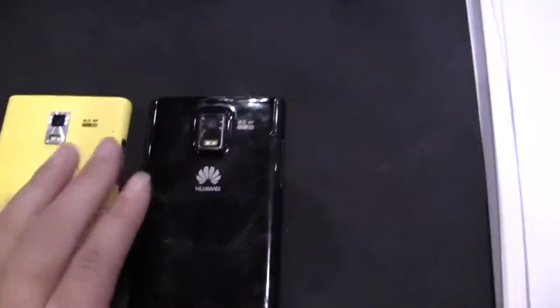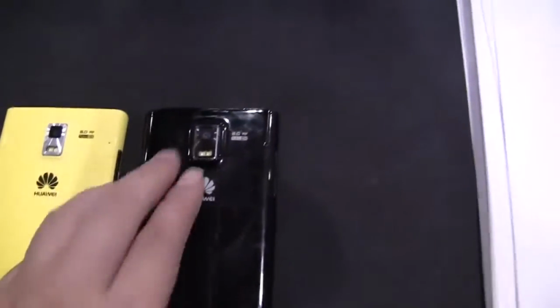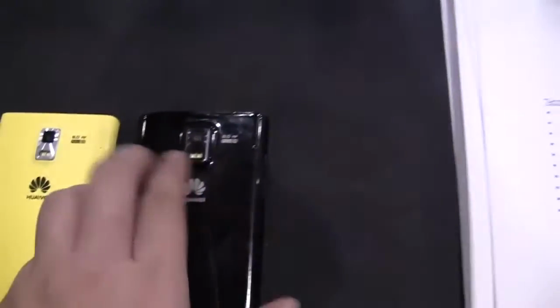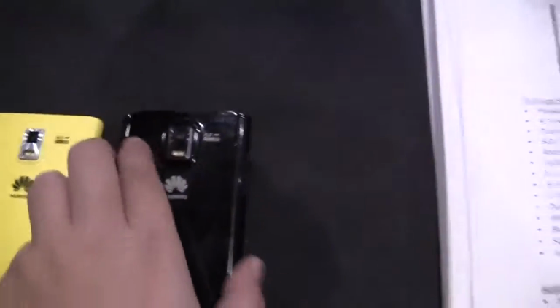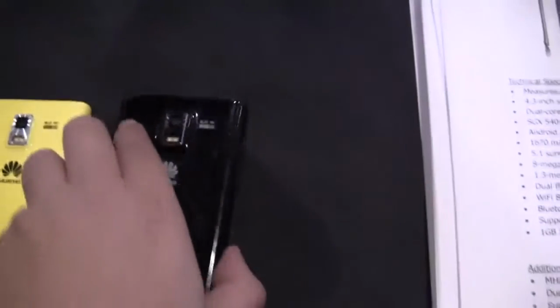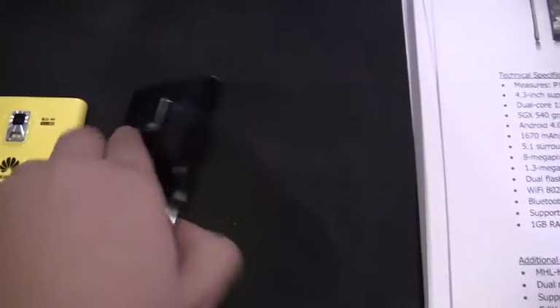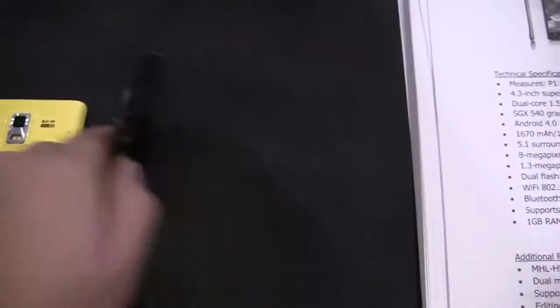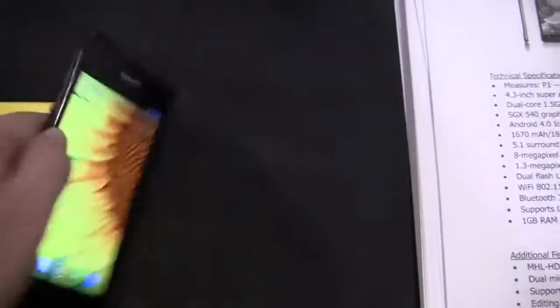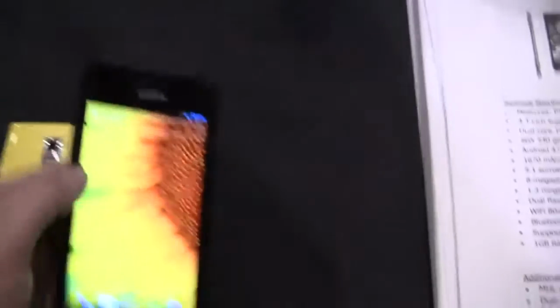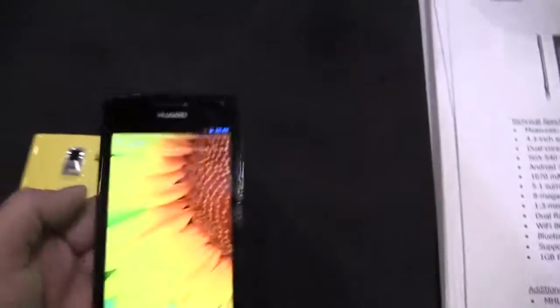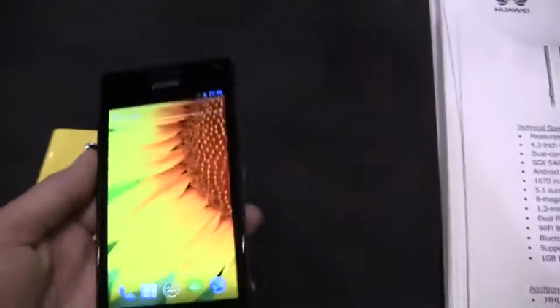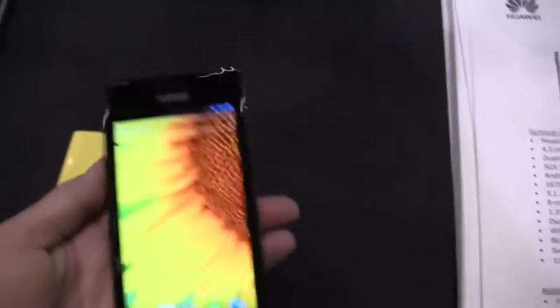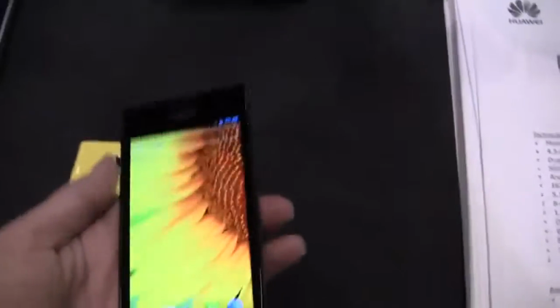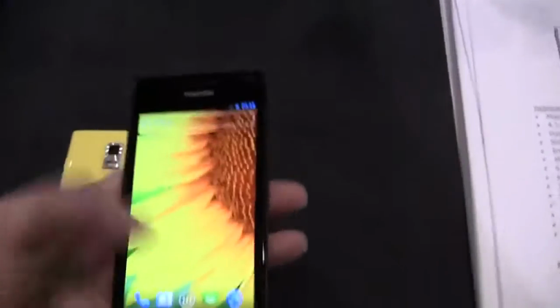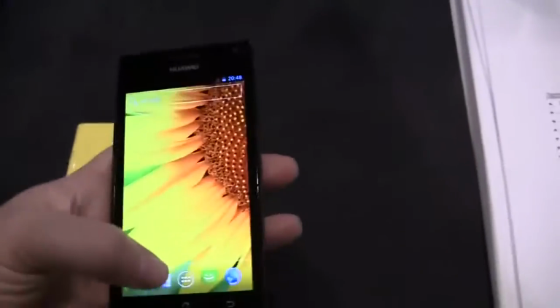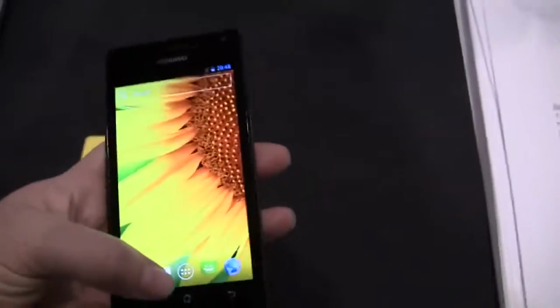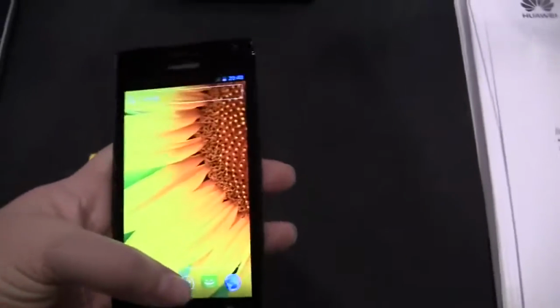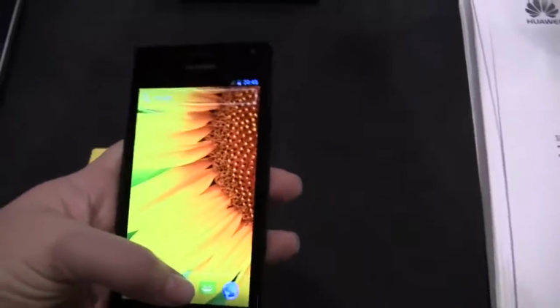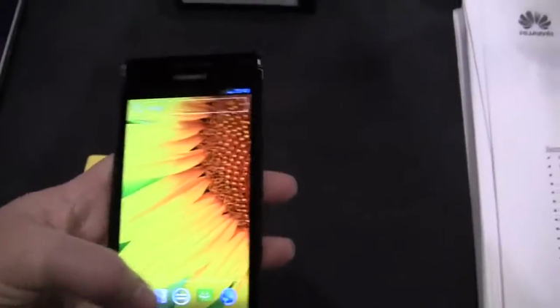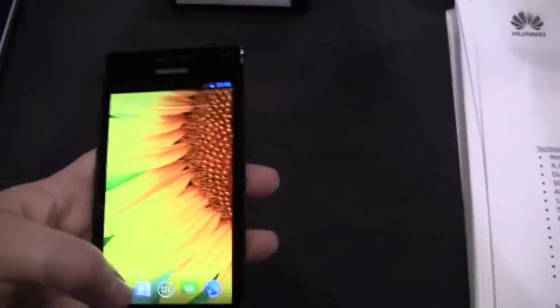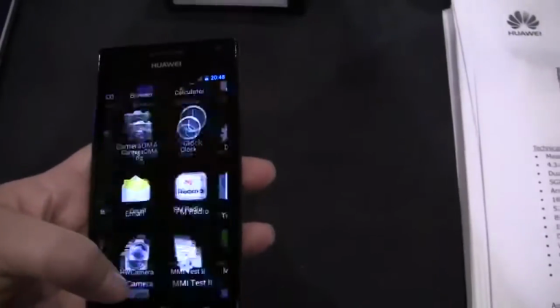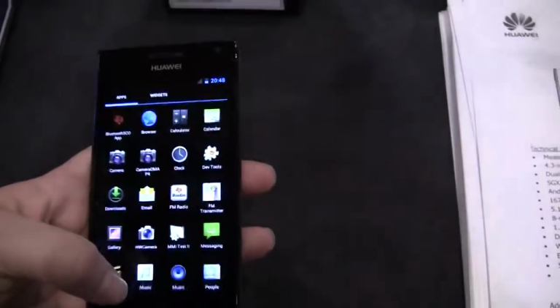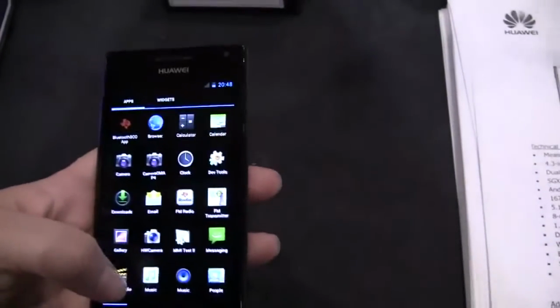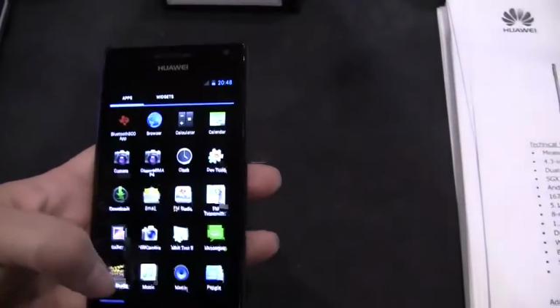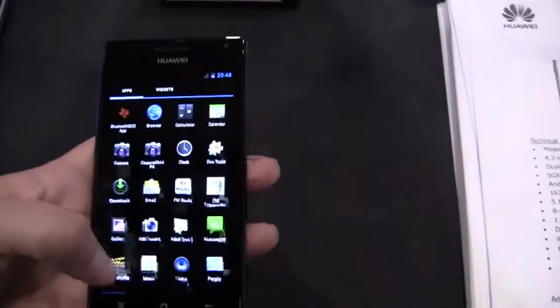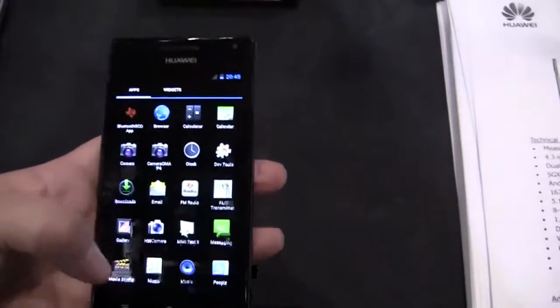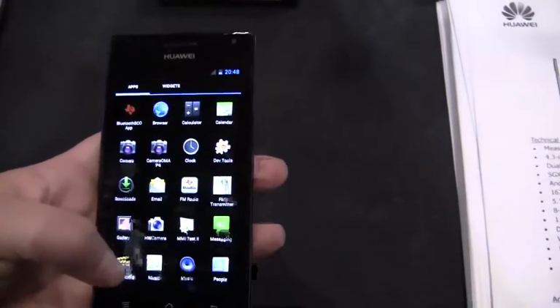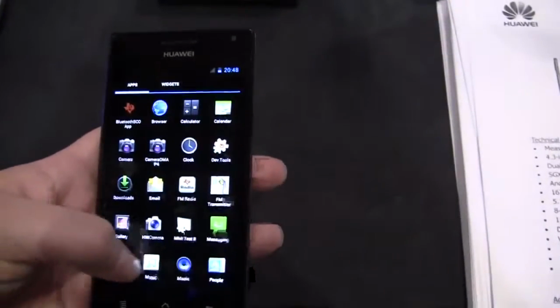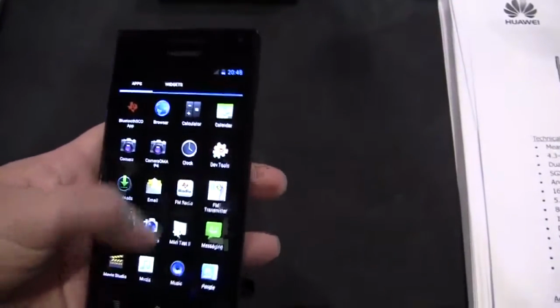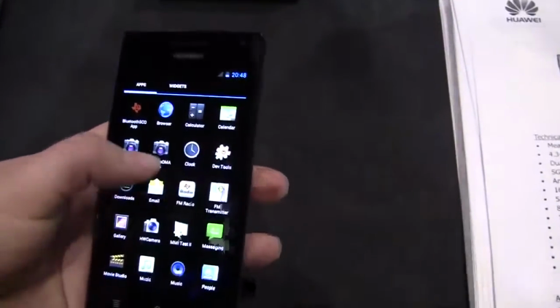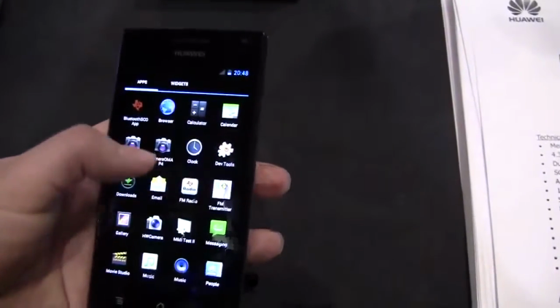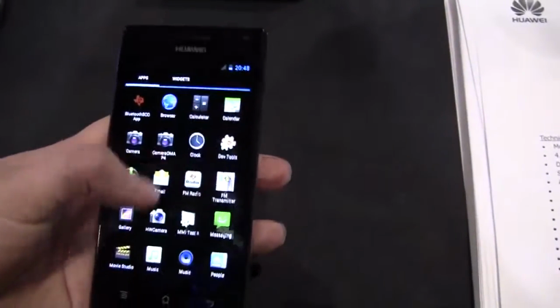They really do feel powerful, and they are running Ice Cream Sandwich.